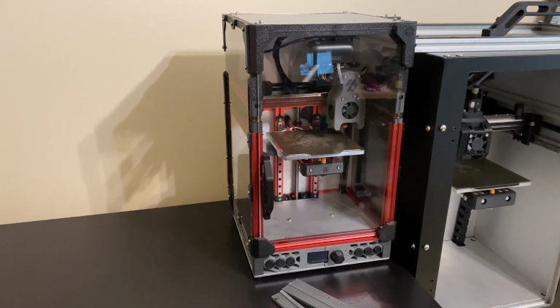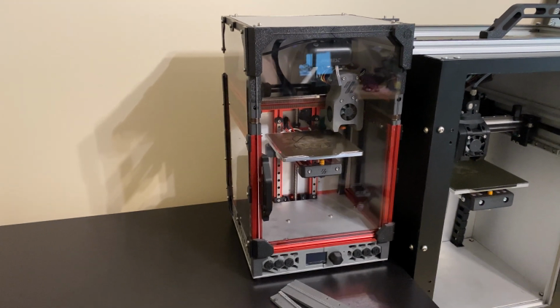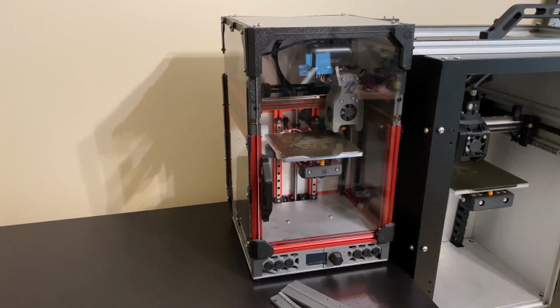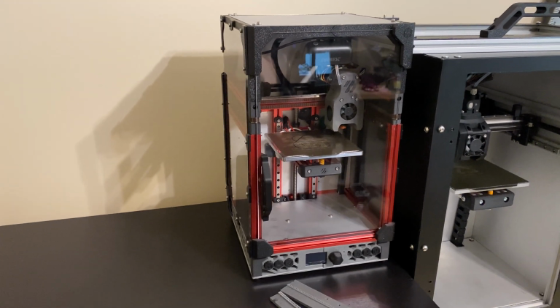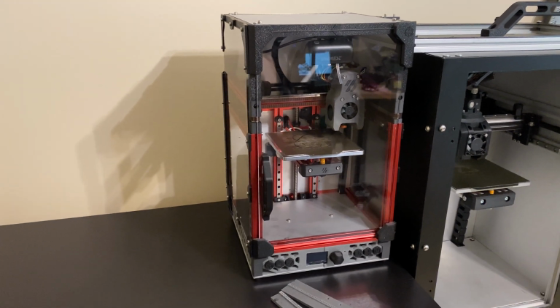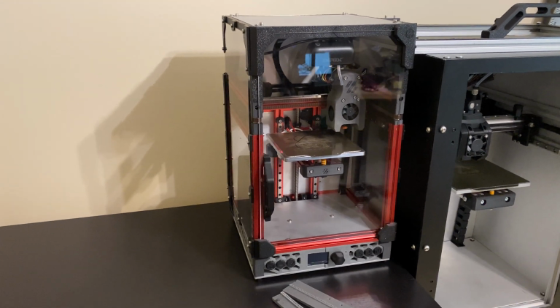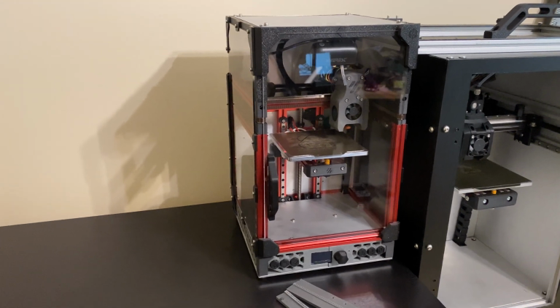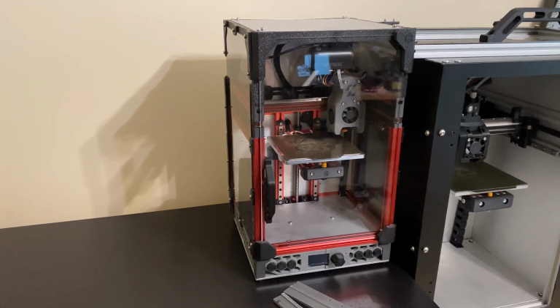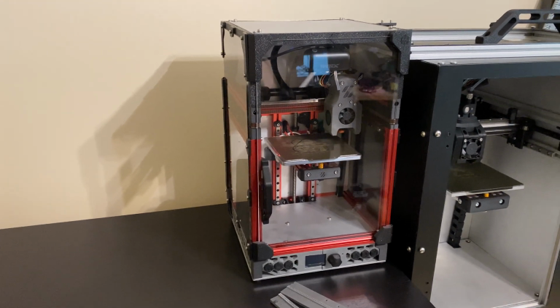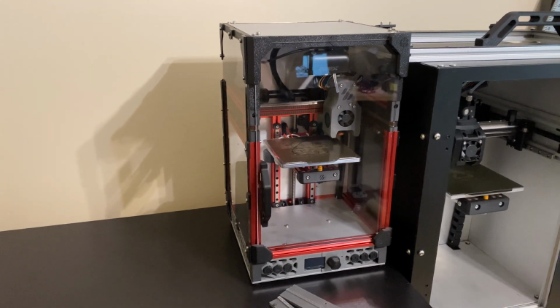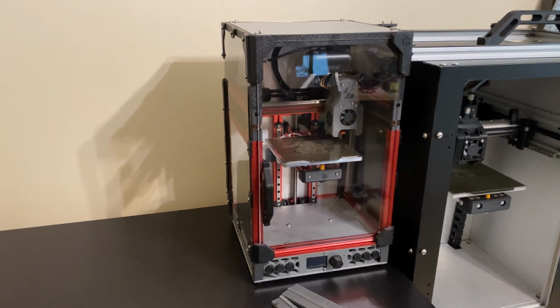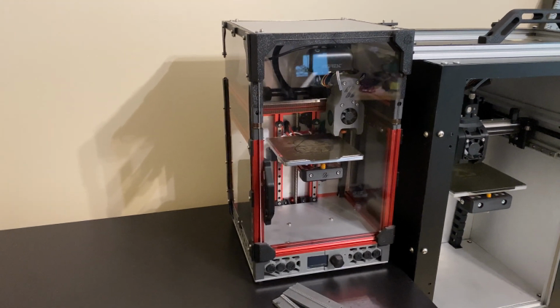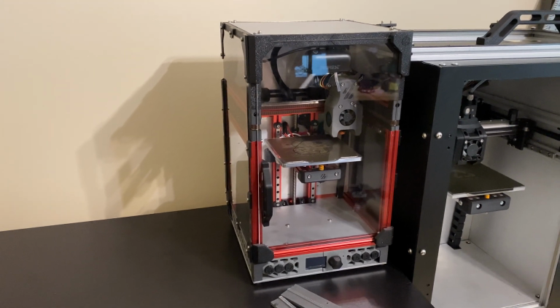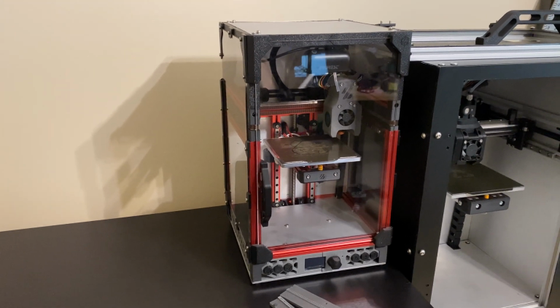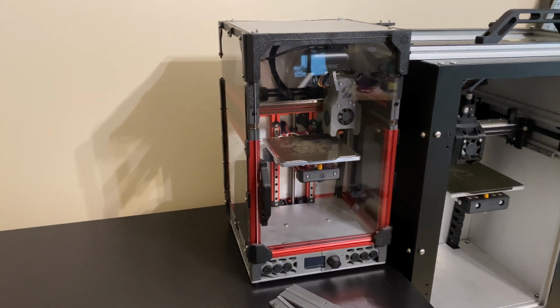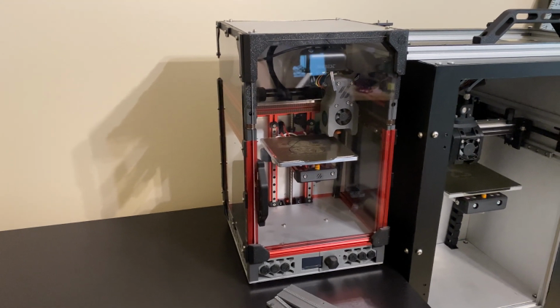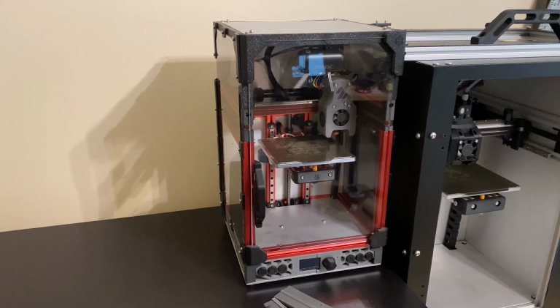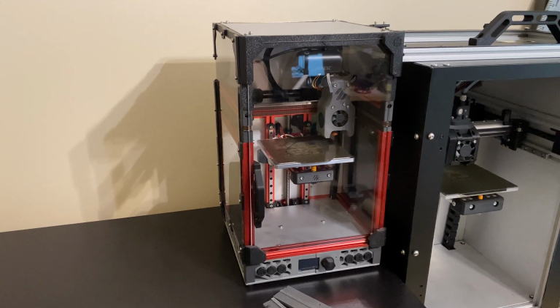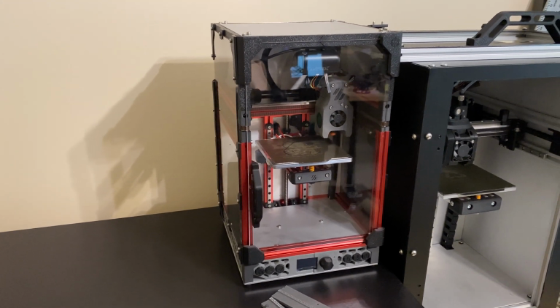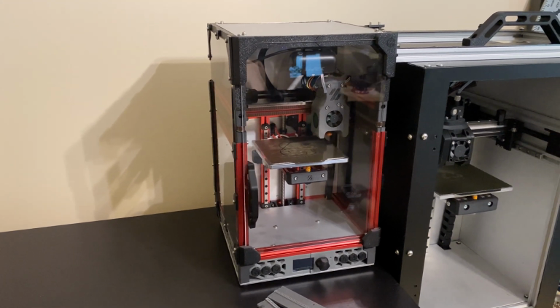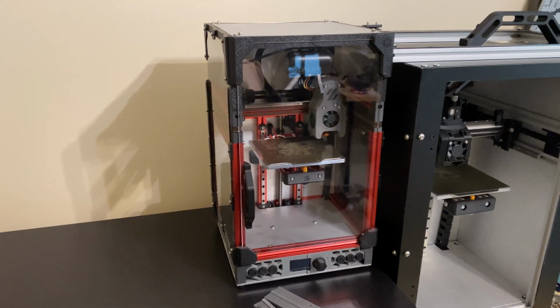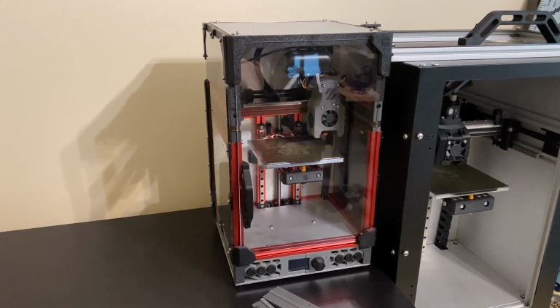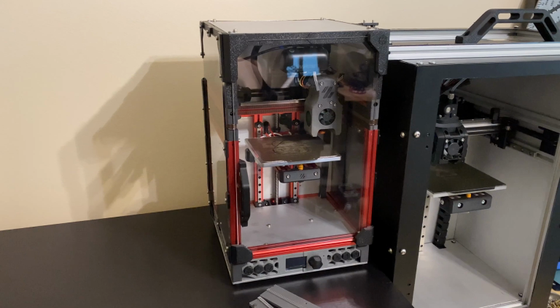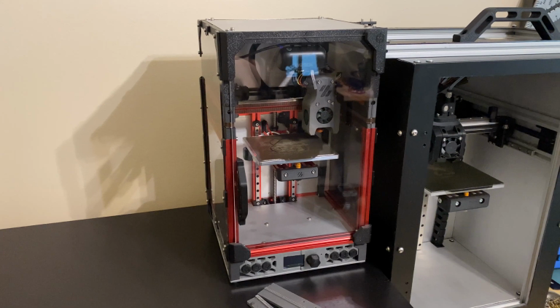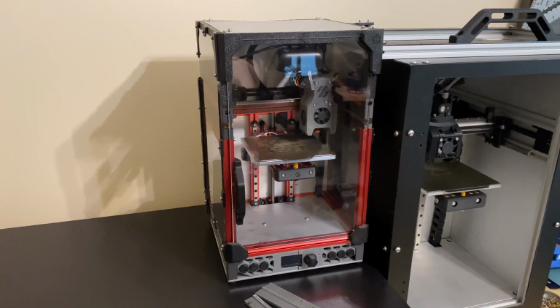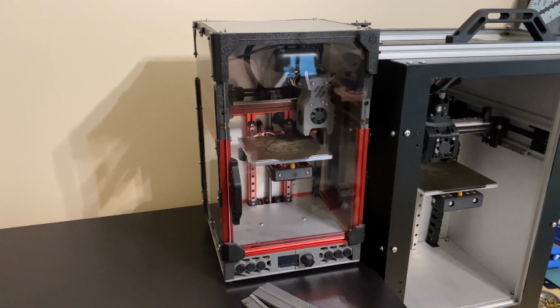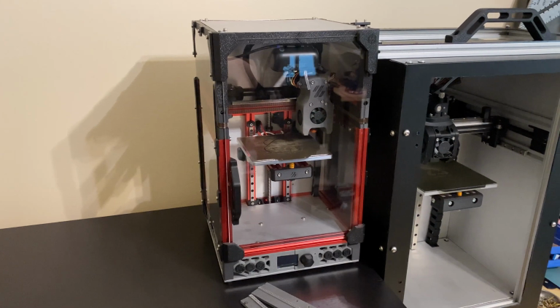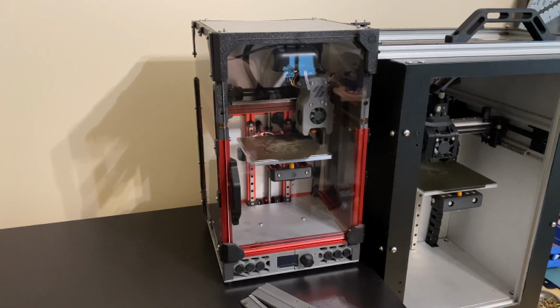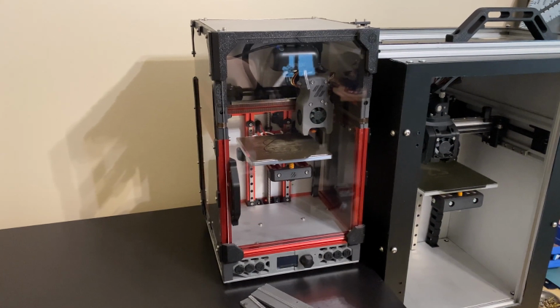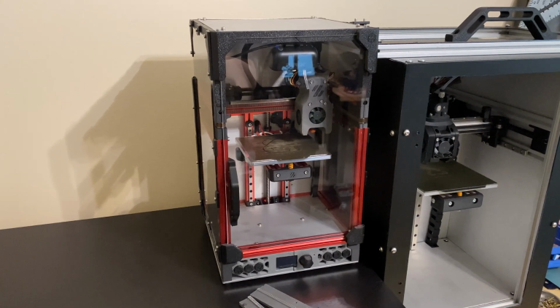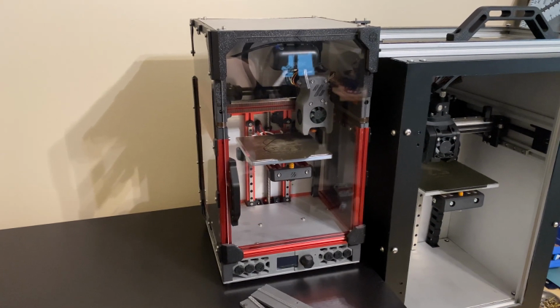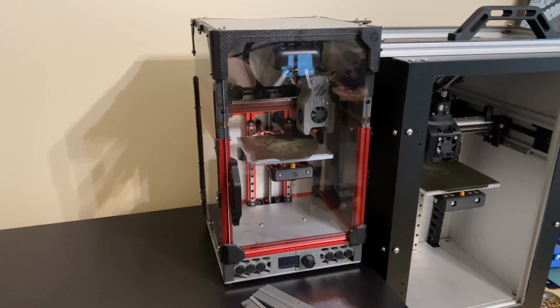We will get the printer working again, configure it for the new Wi-Fi, fix the spool holder, and replace the MGM7 rail.